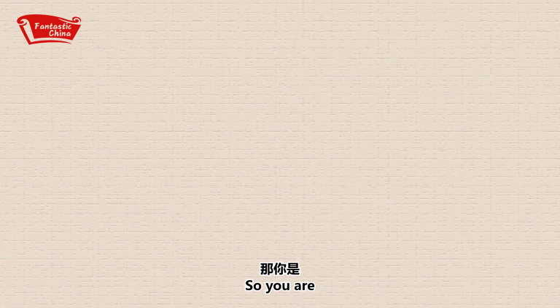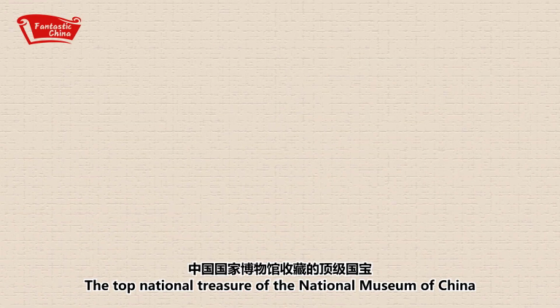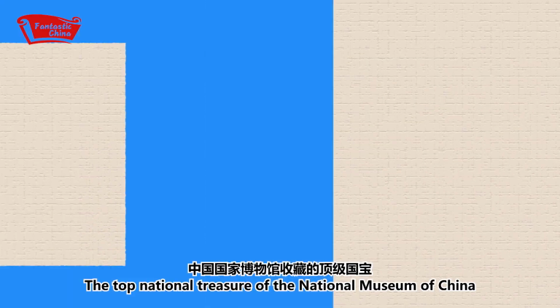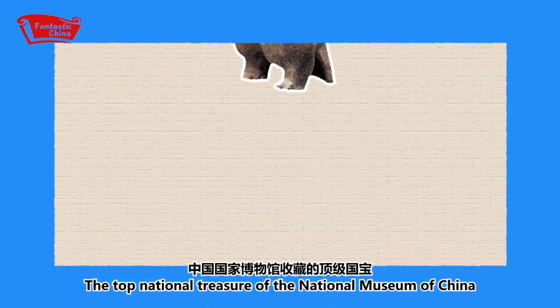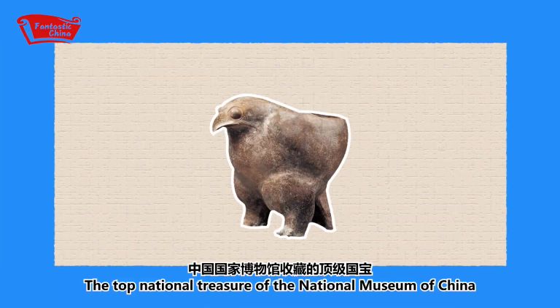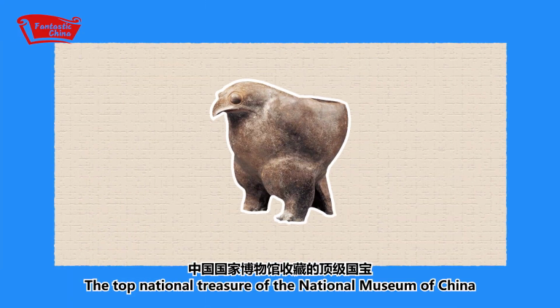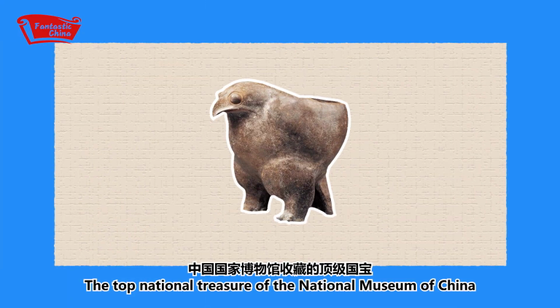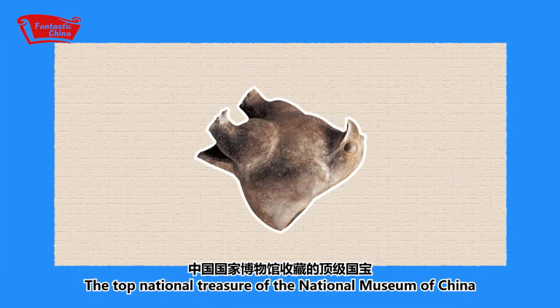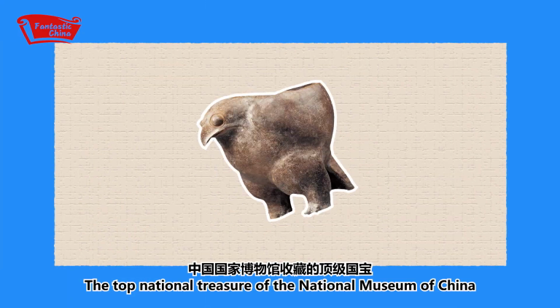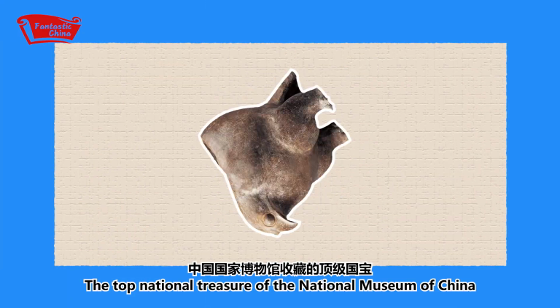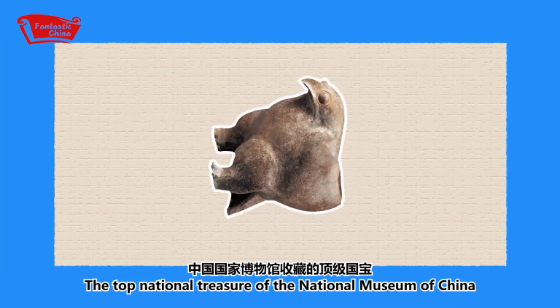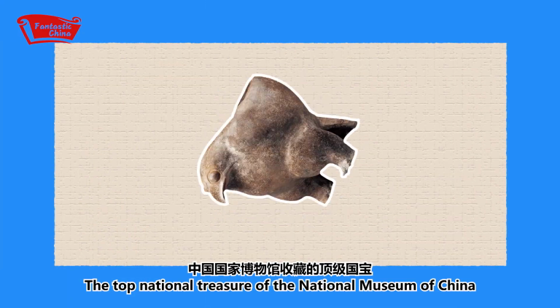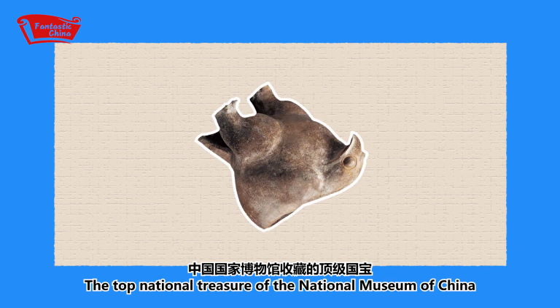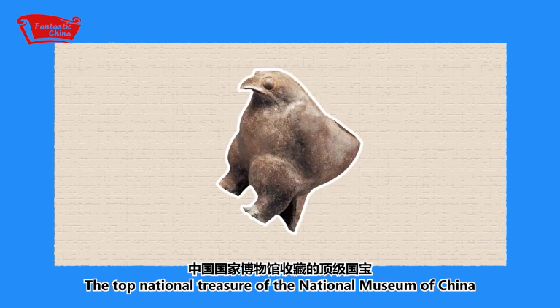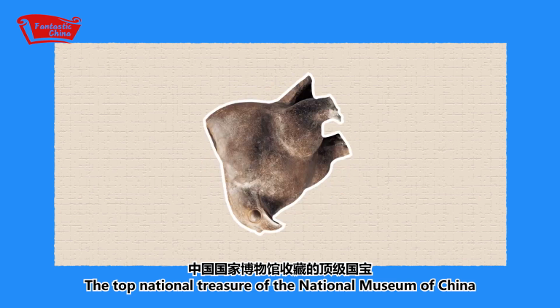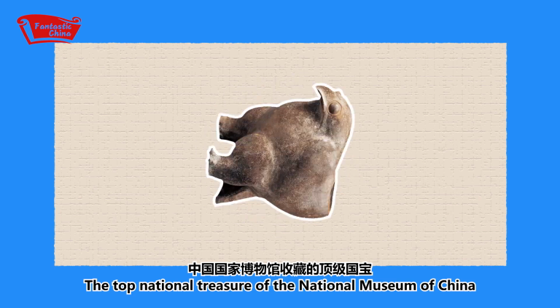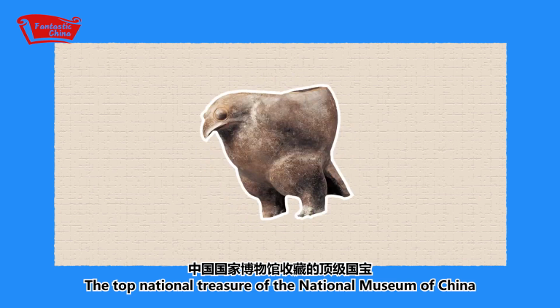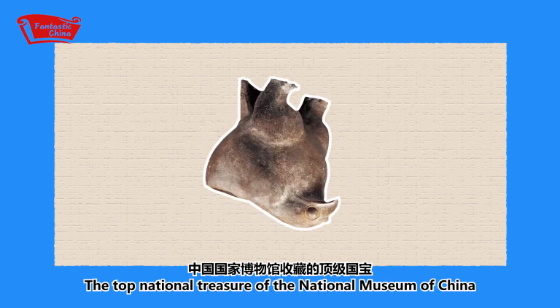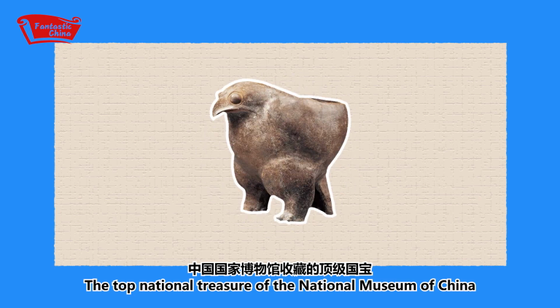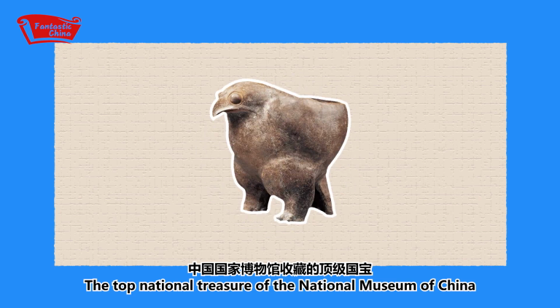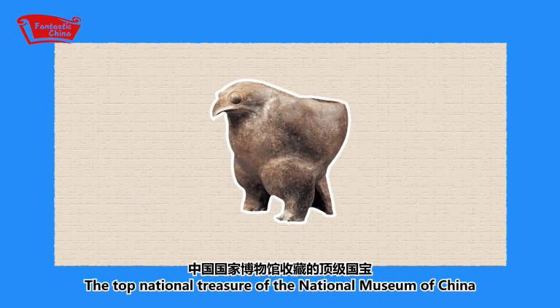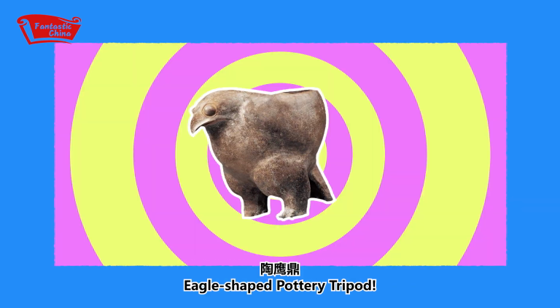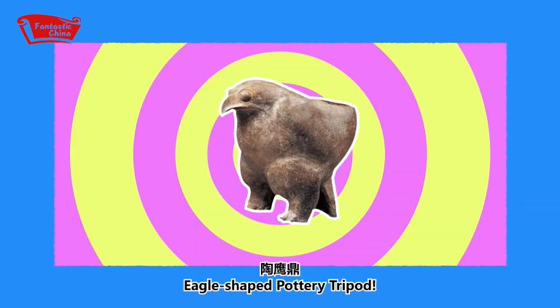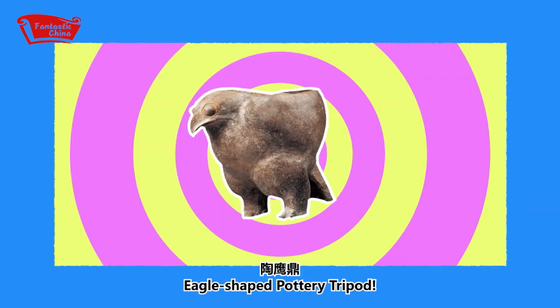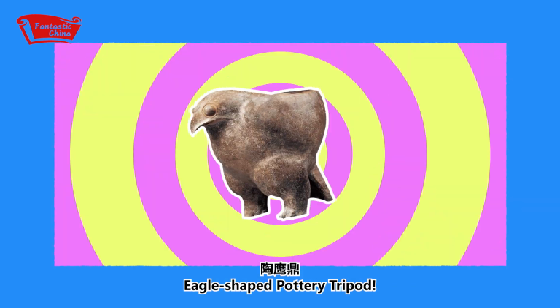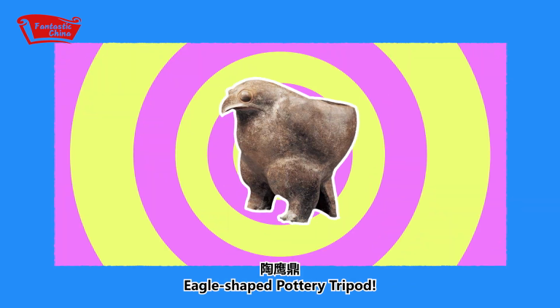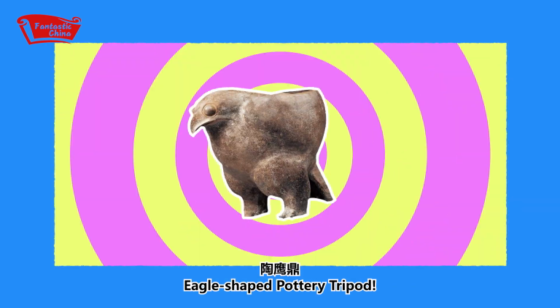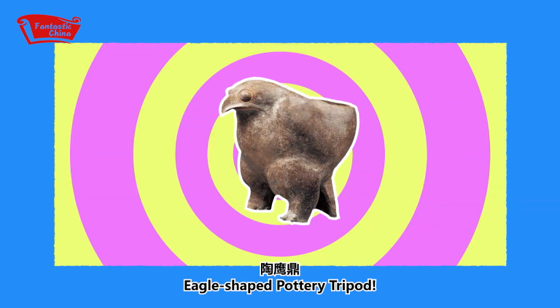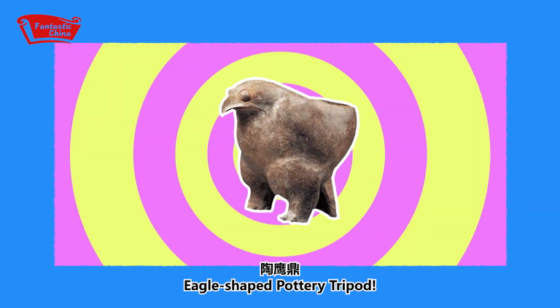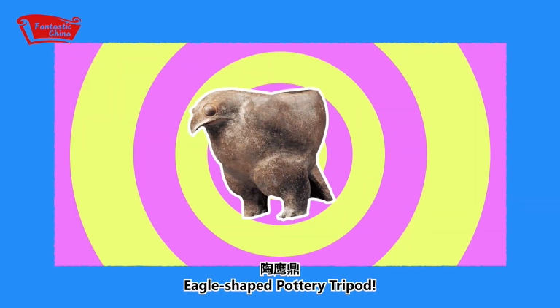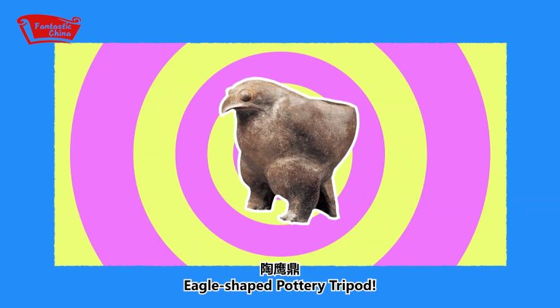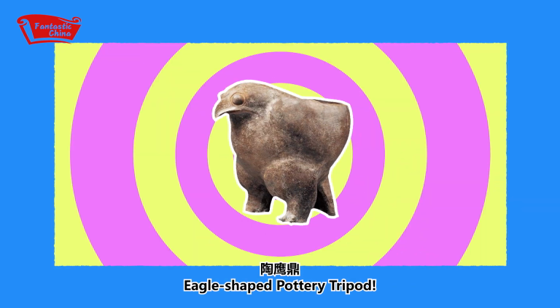The top national treasures of the National Museum of China: the Eagle-shaped portrait tripod.